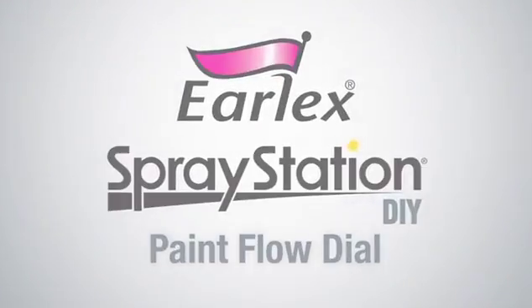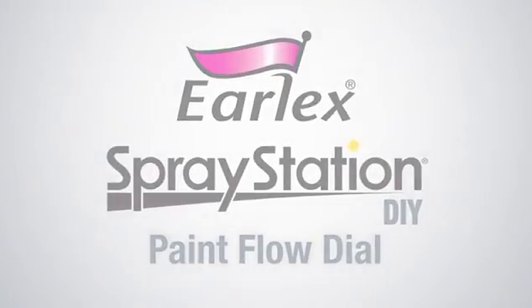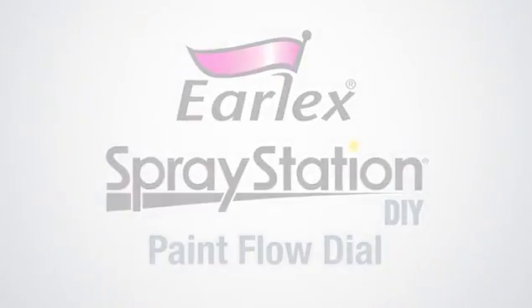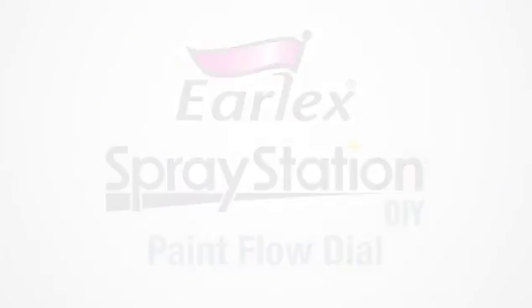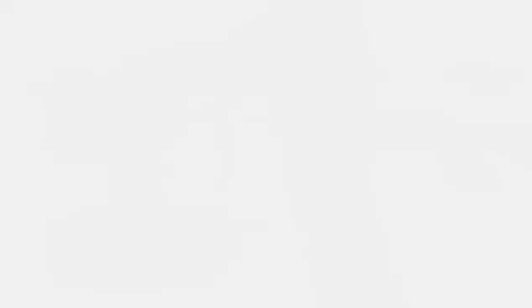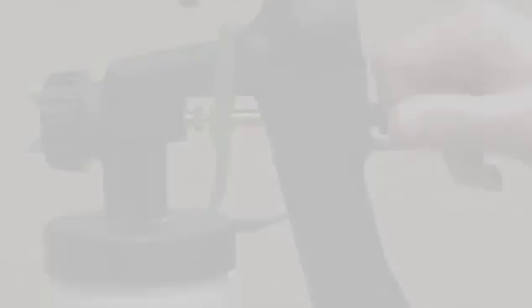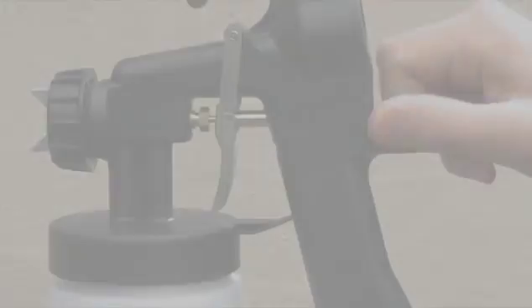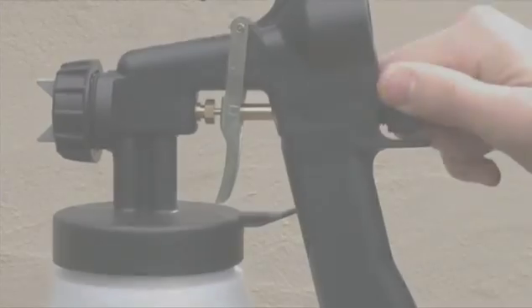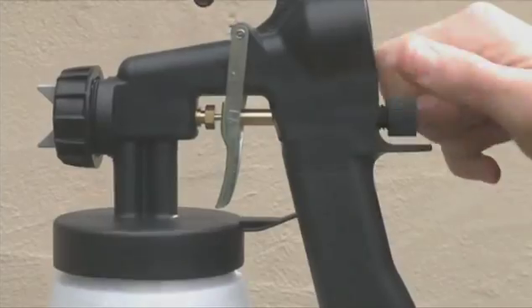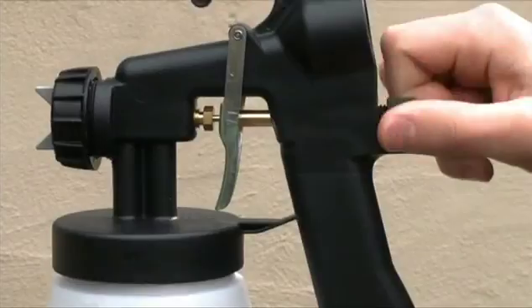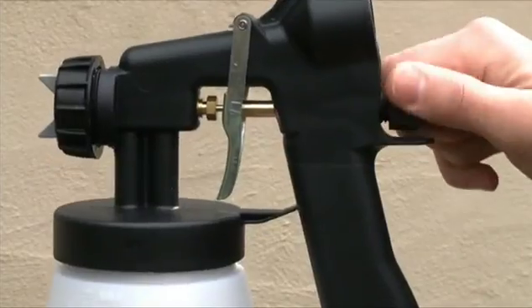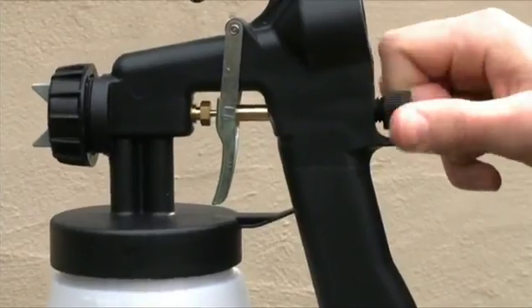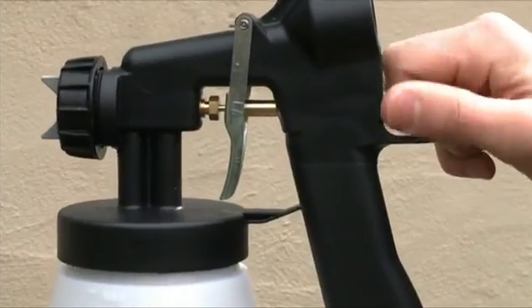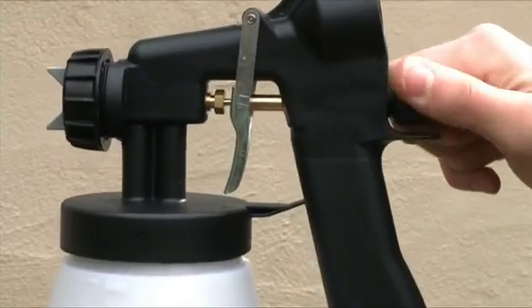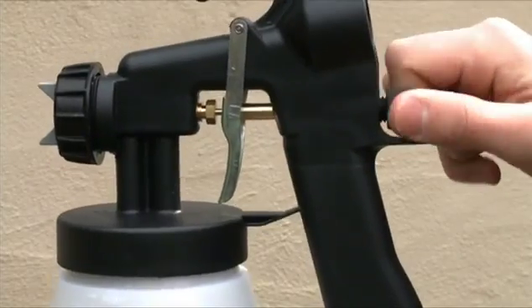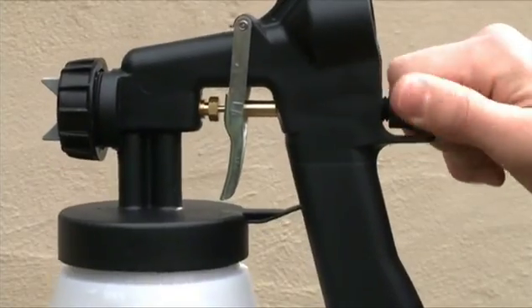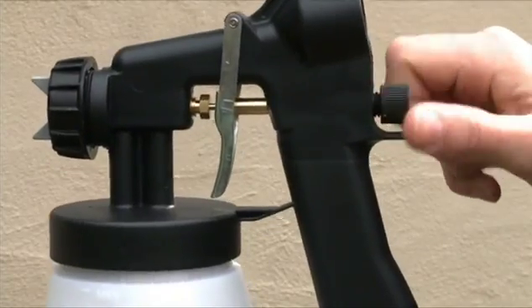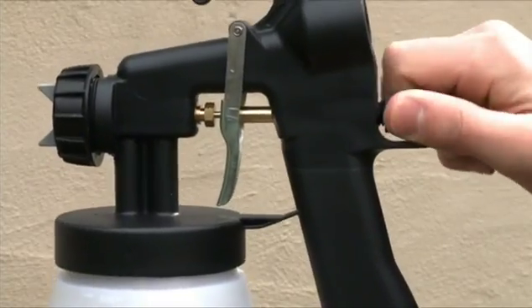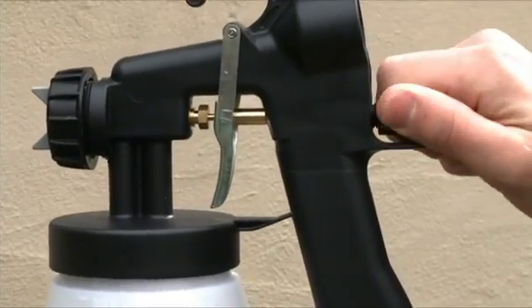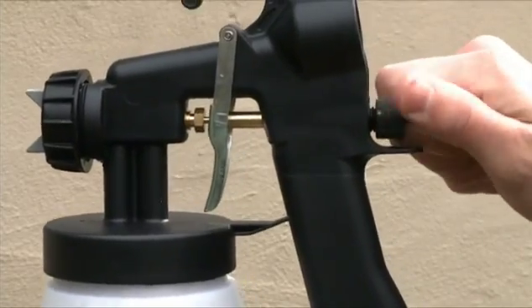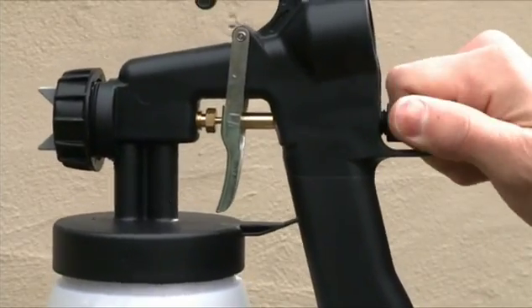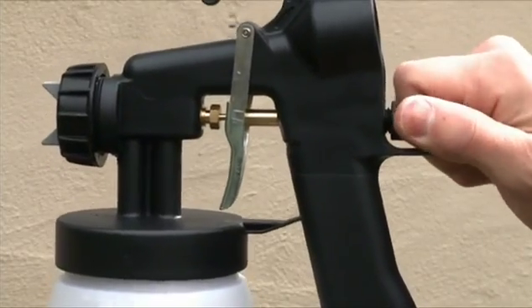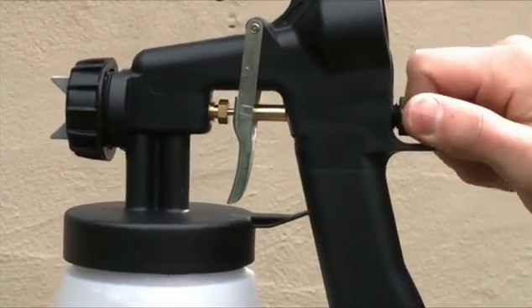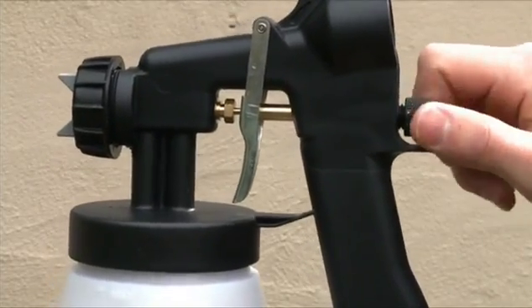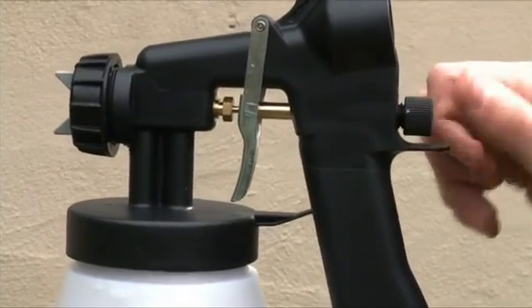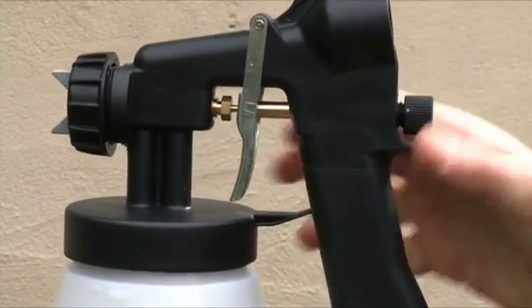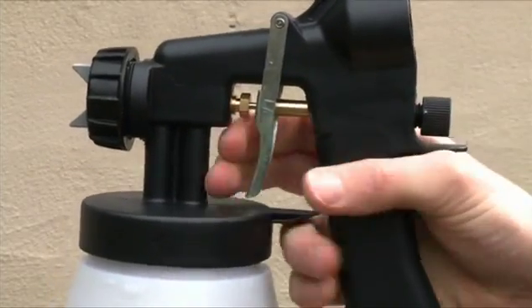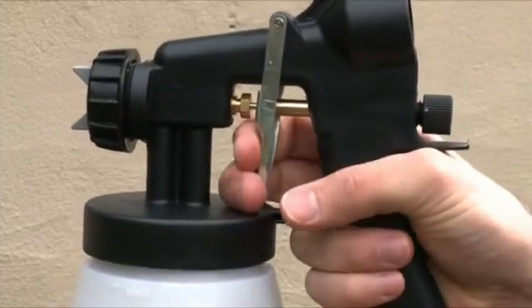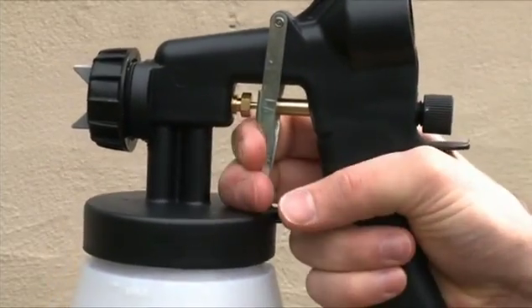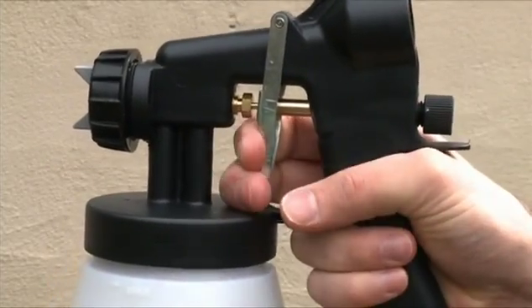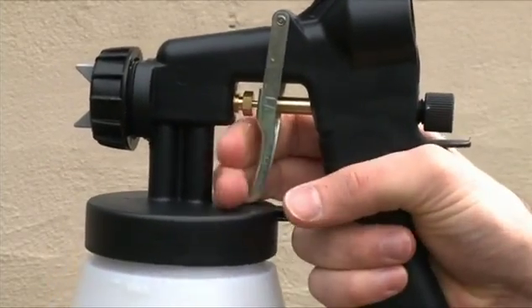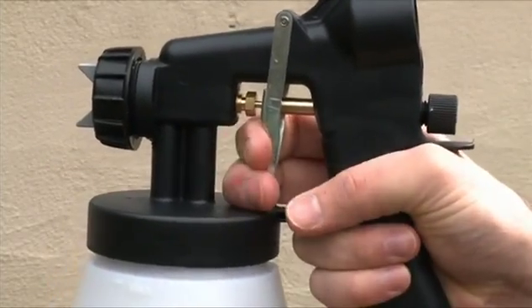Start by closing the paint flow dial by turning this clockwise as far as it will go, so the trigger cannot be pulled.